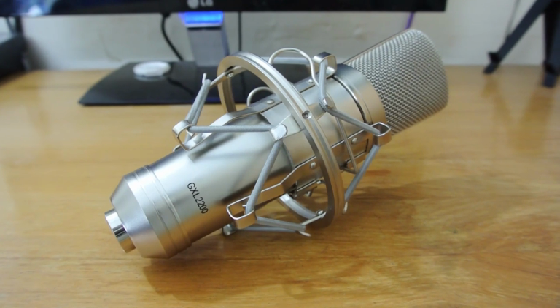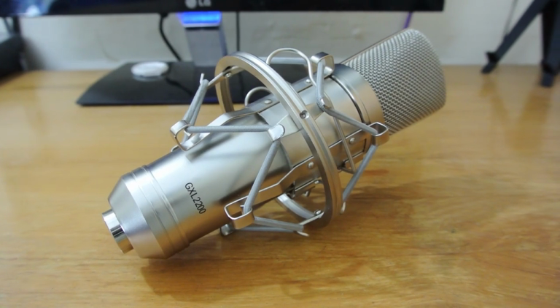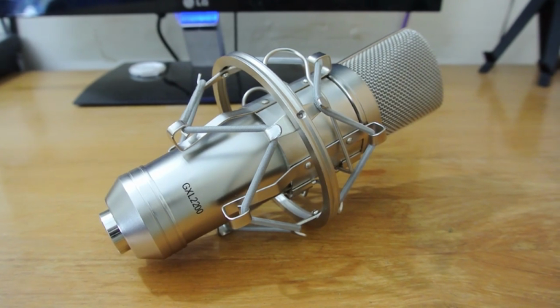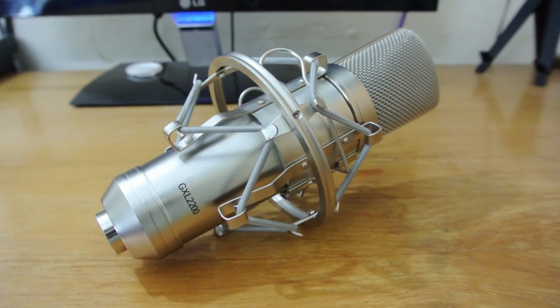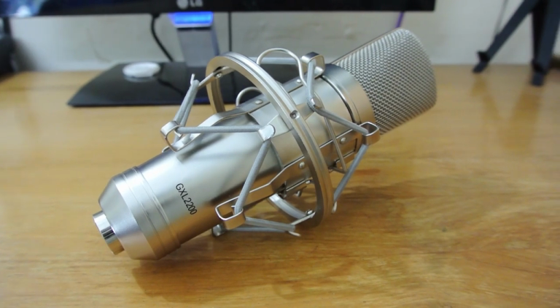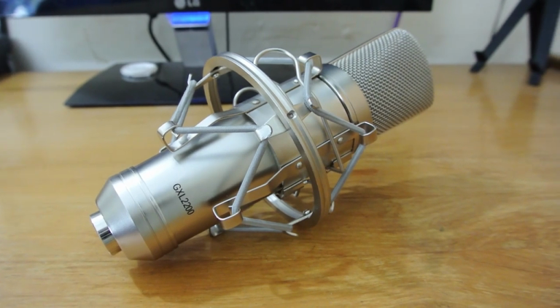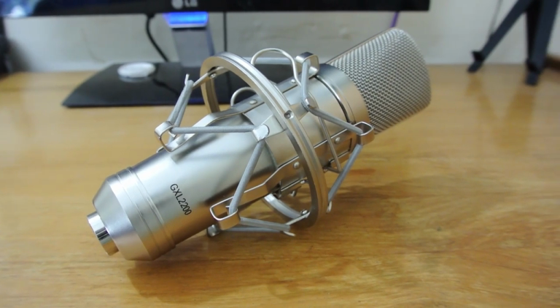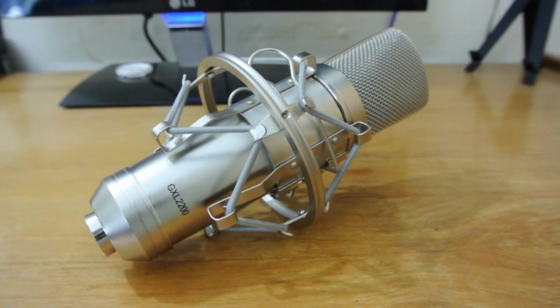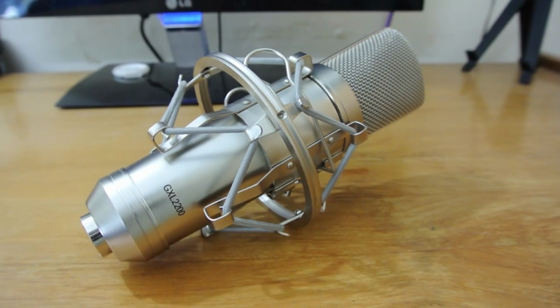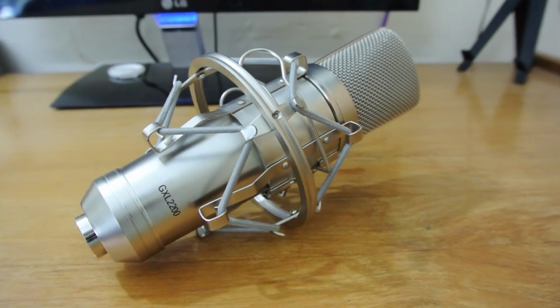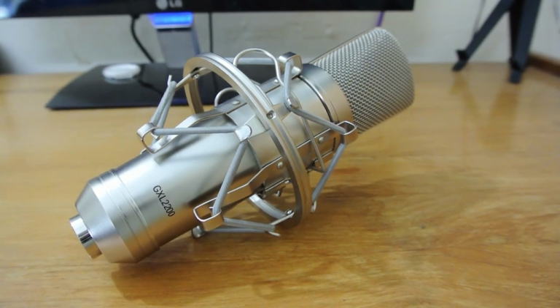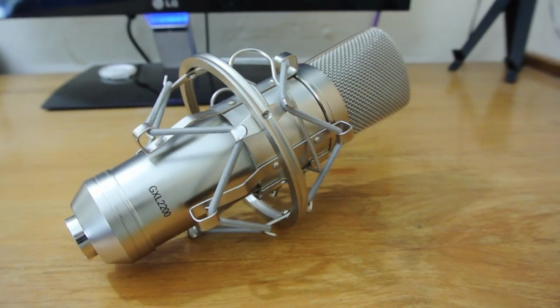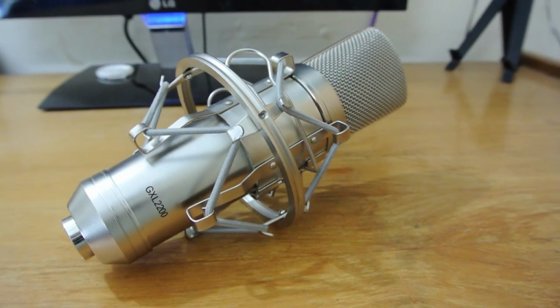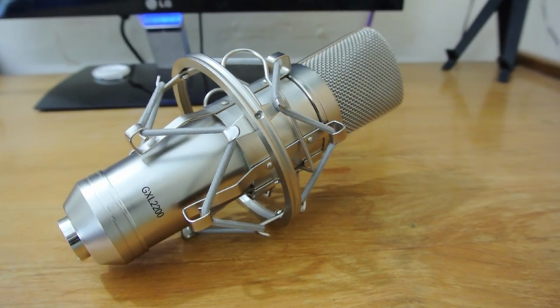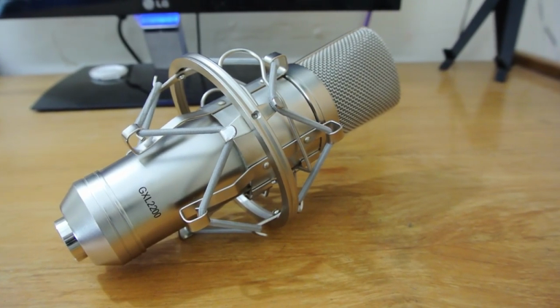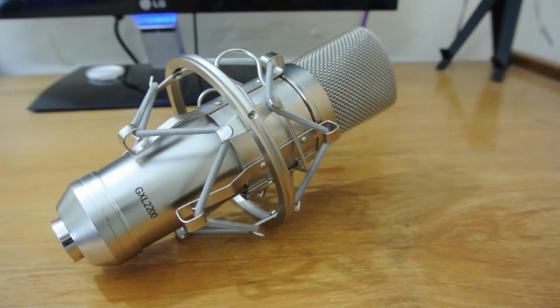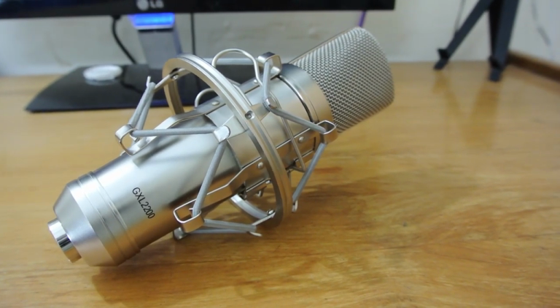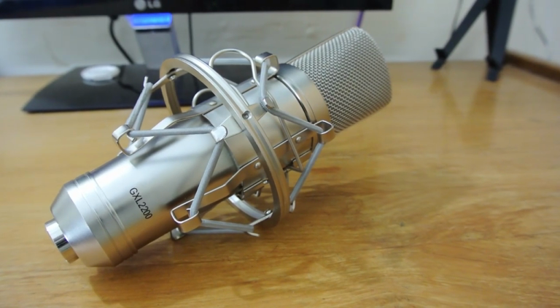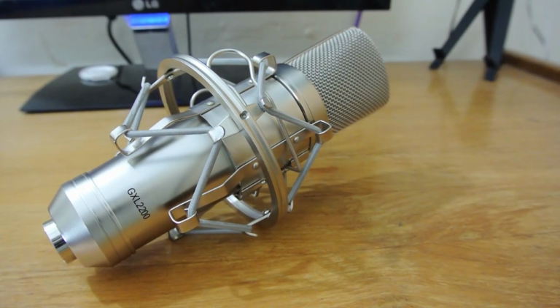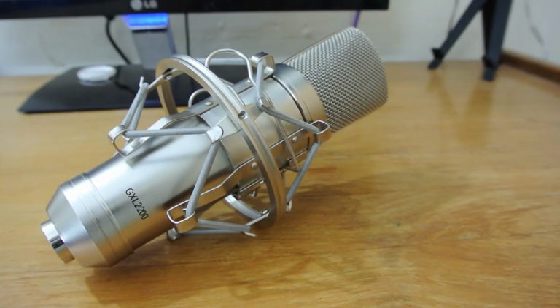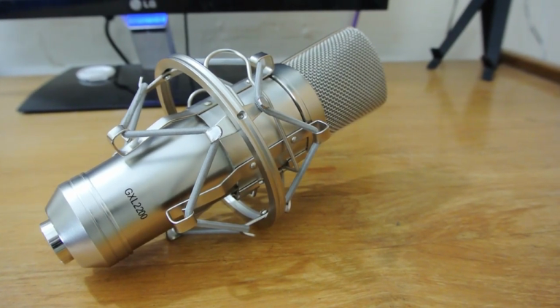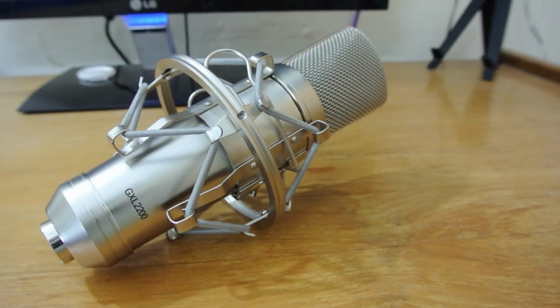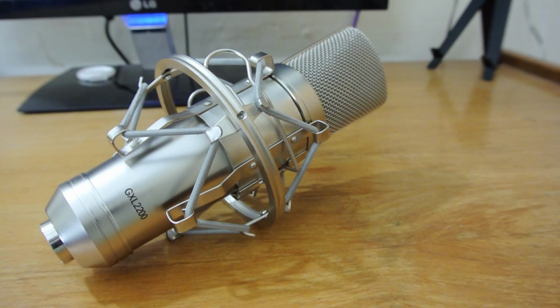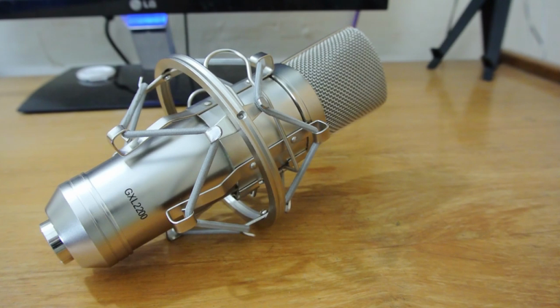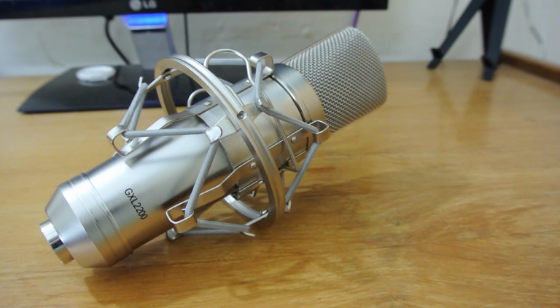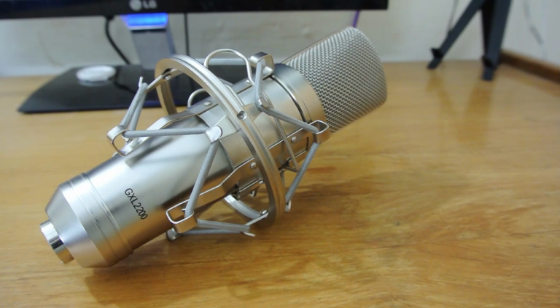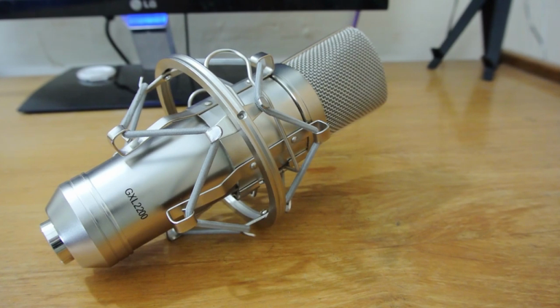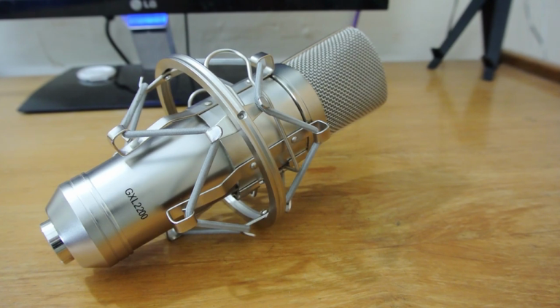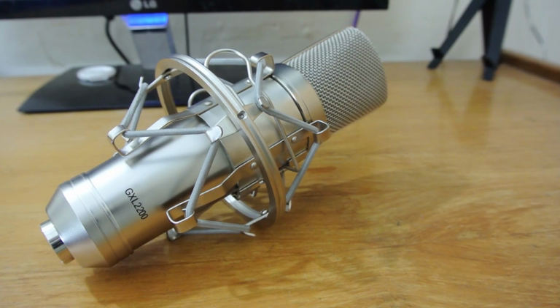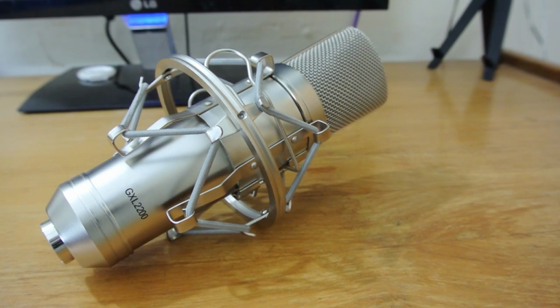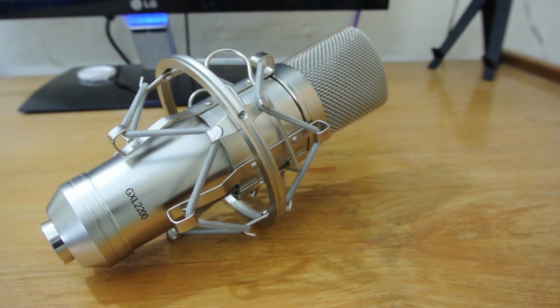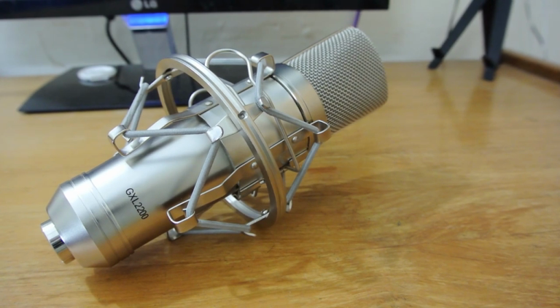And that's it for today, guys. It was the unboxing of the CAD GXL 2200 by Shiva Monora from Android. See you guys in the next video.